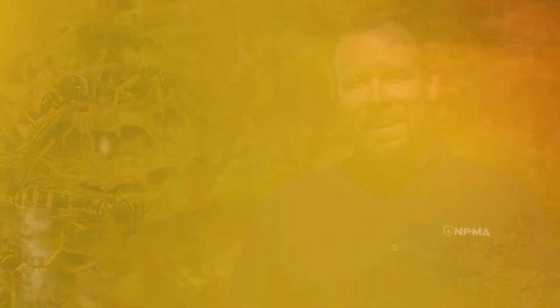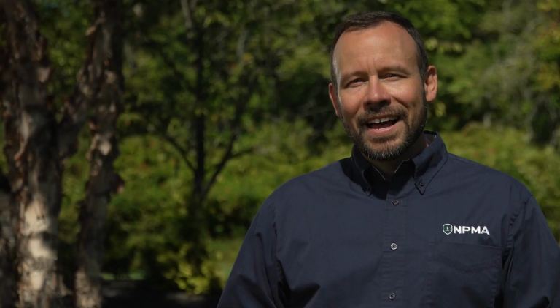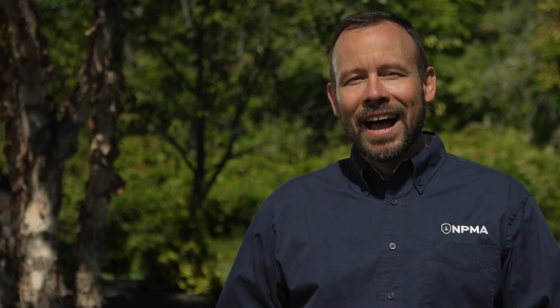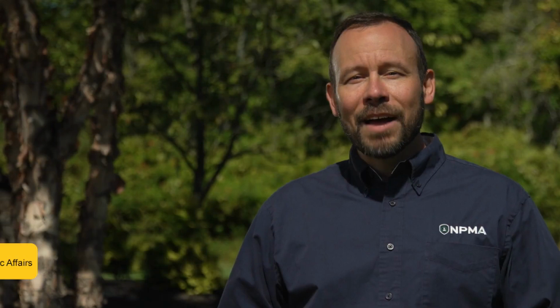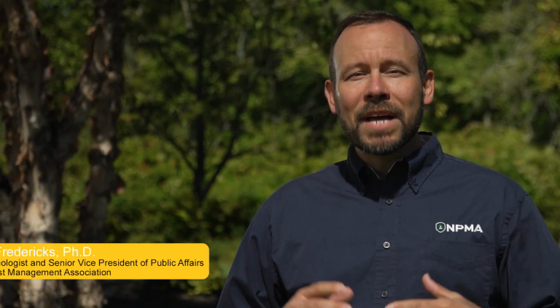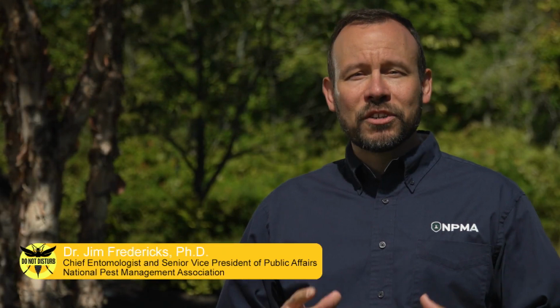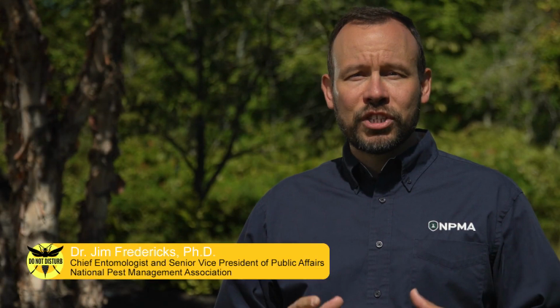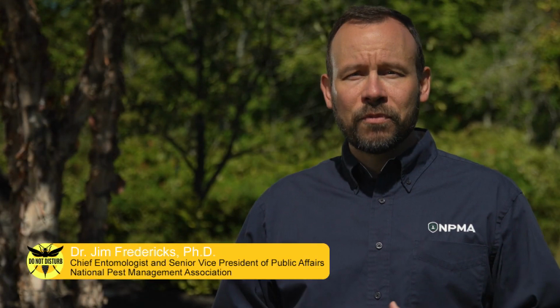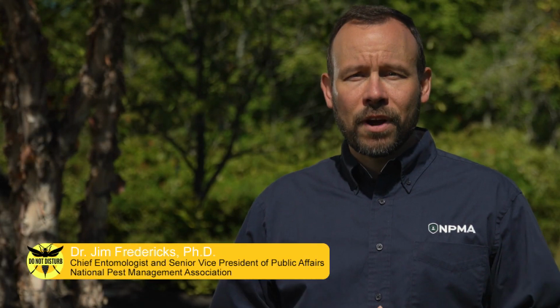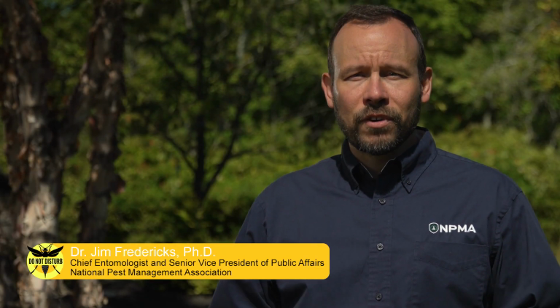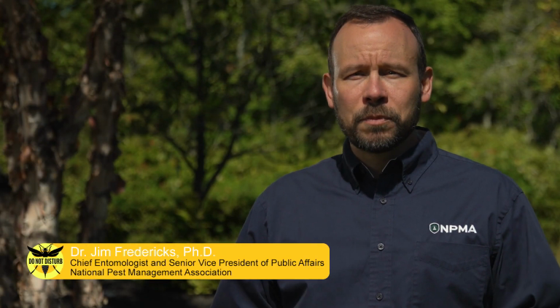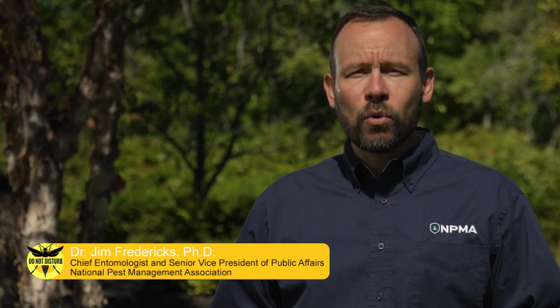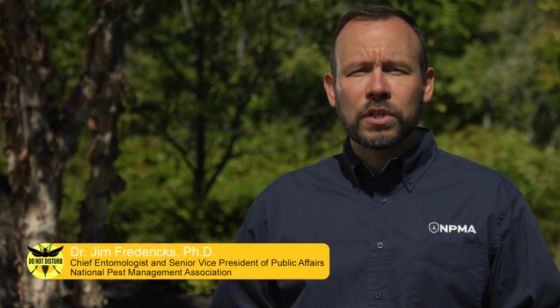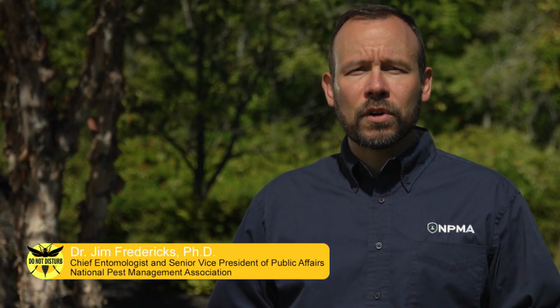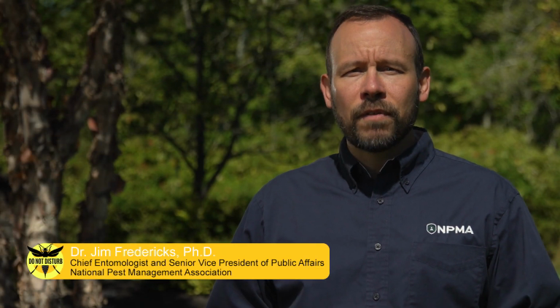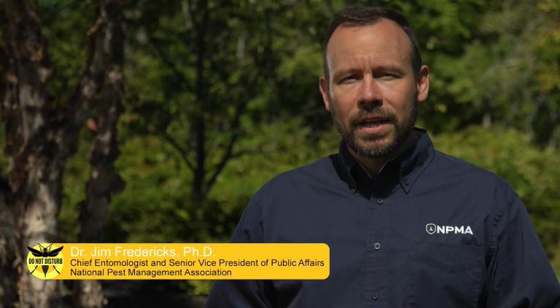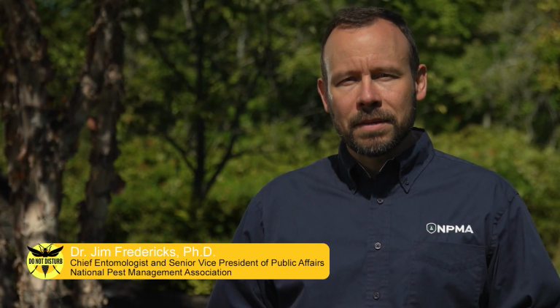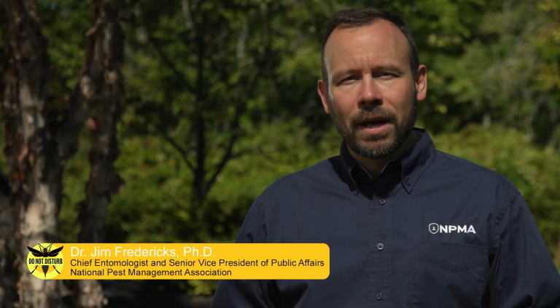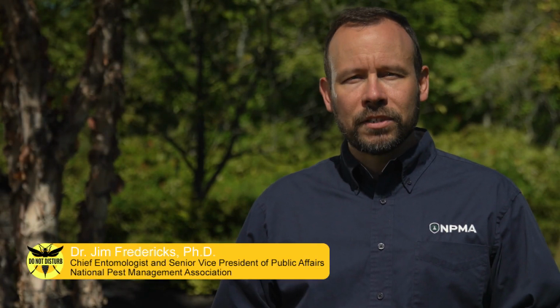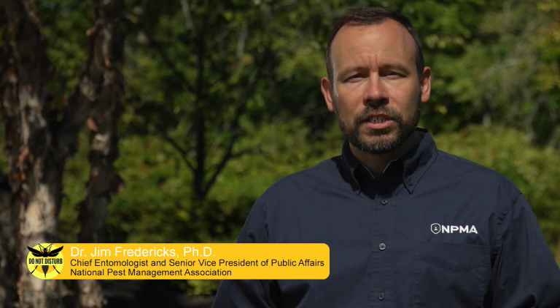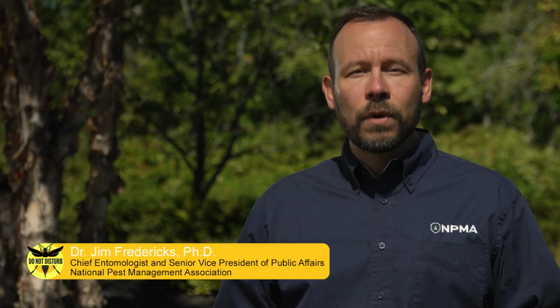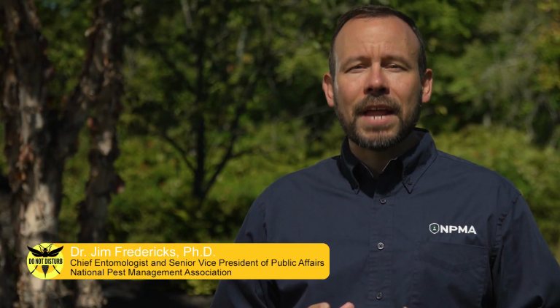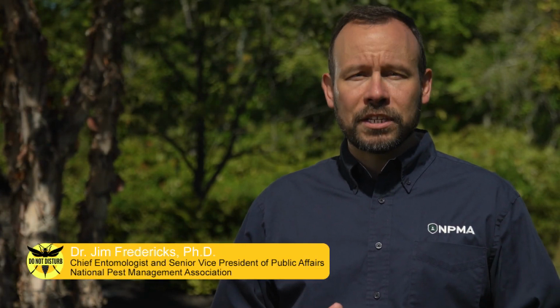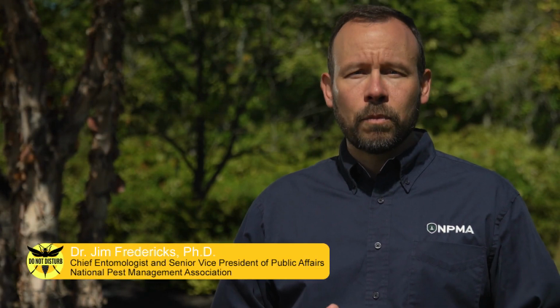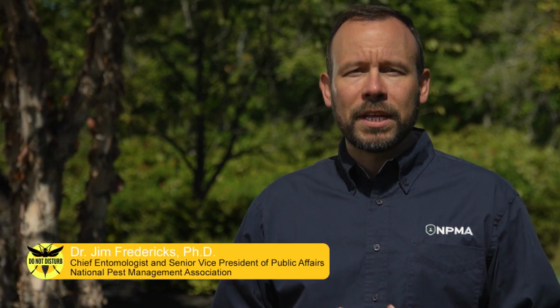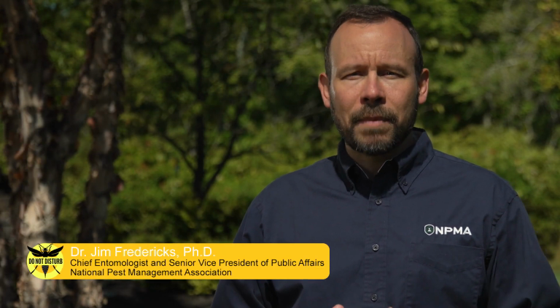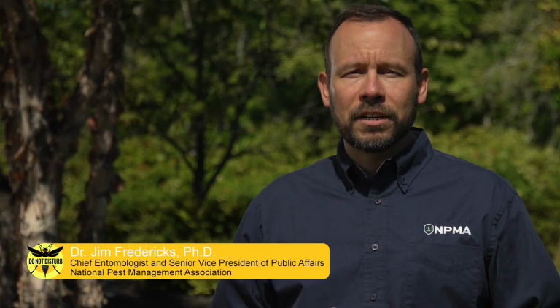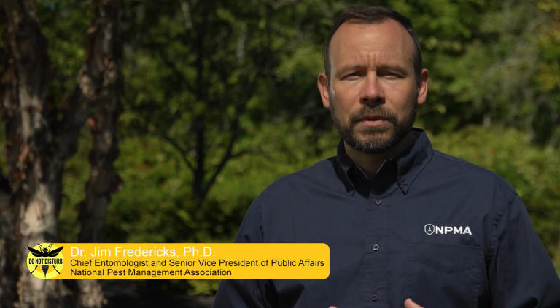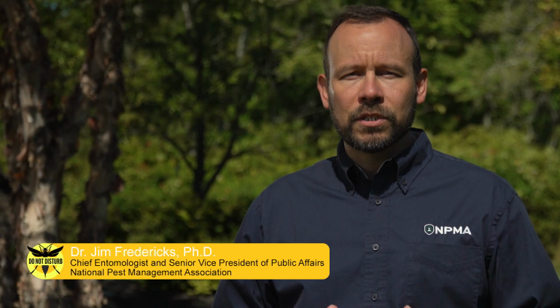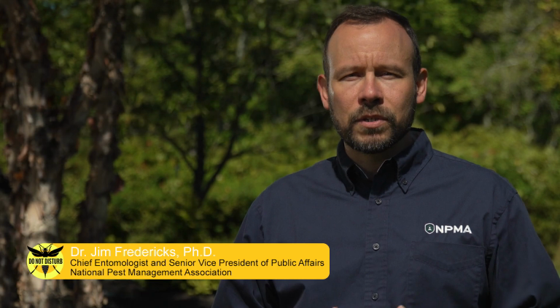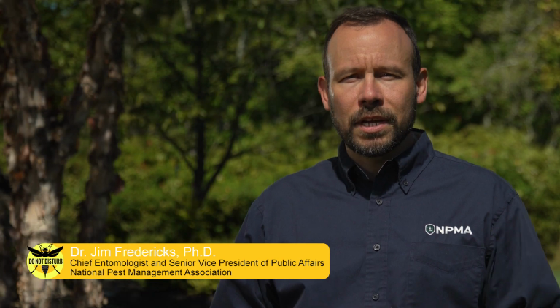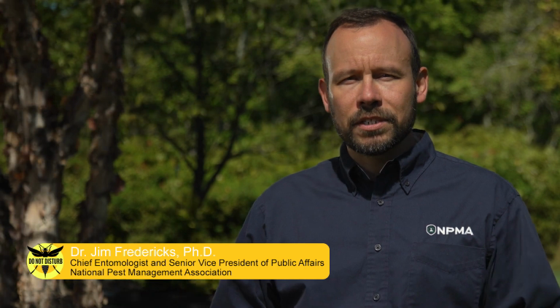Hi, I'm Dr. Jim Fredericks, board-certified entomologist with the National Pest Management Association.